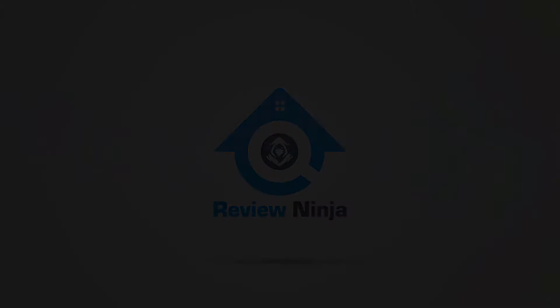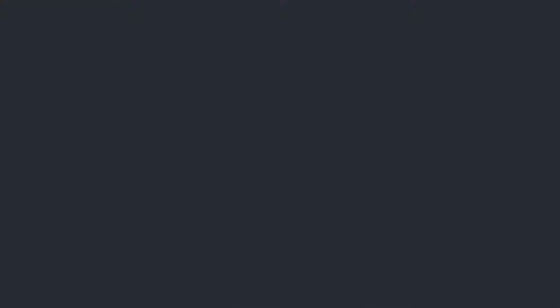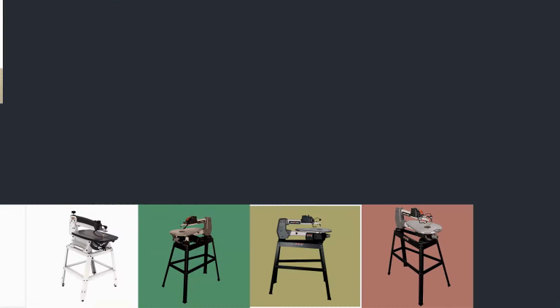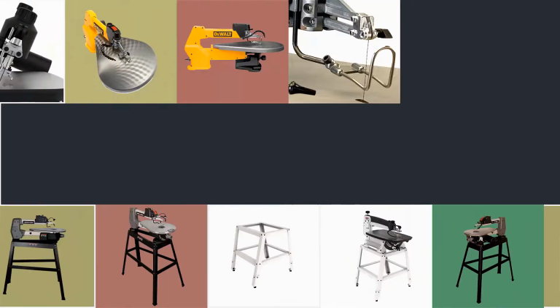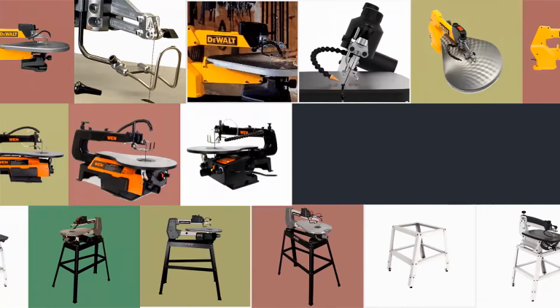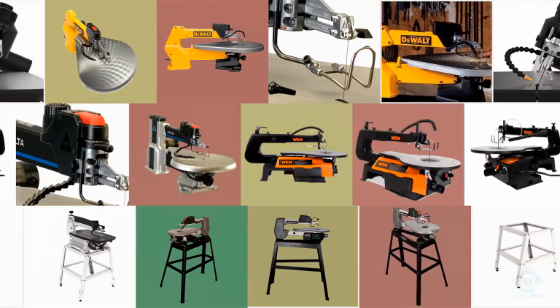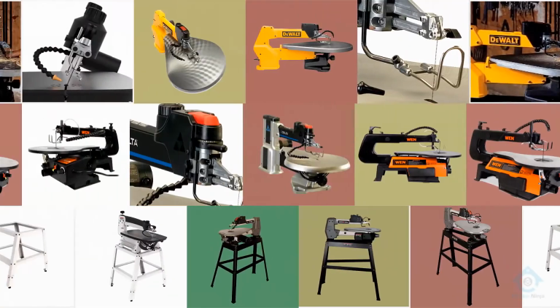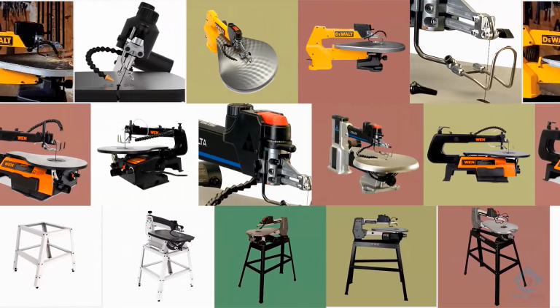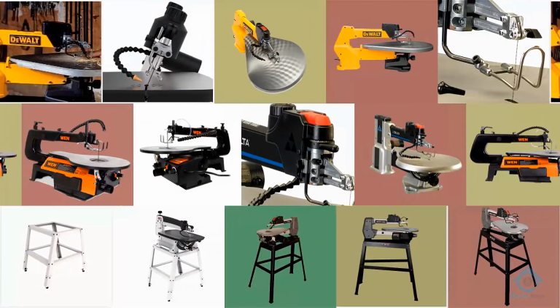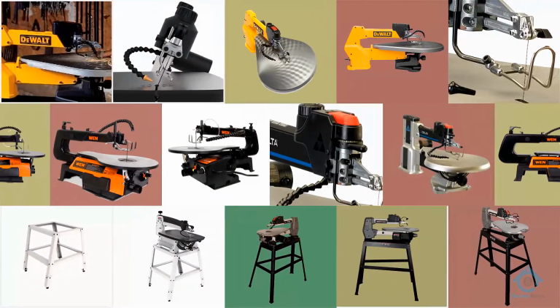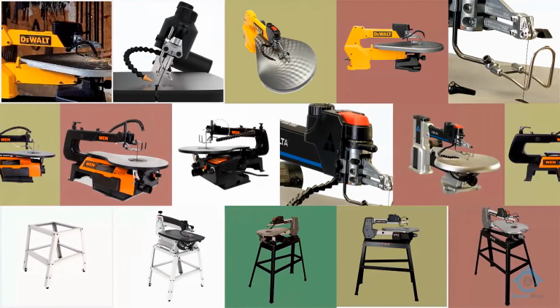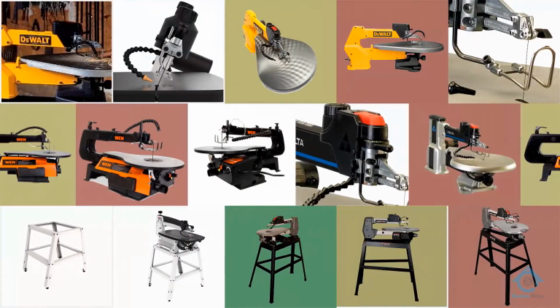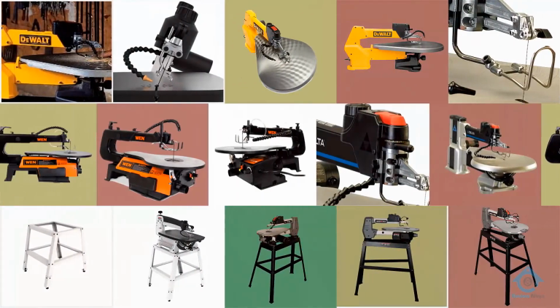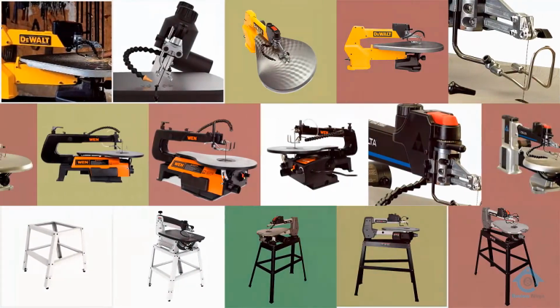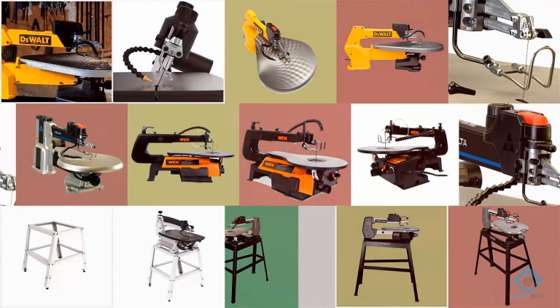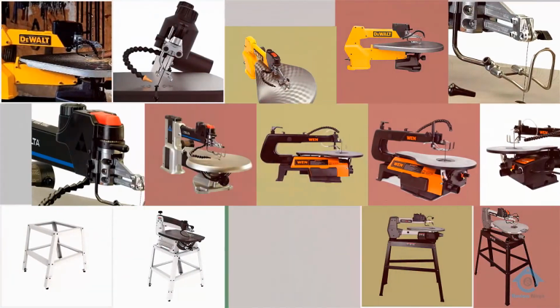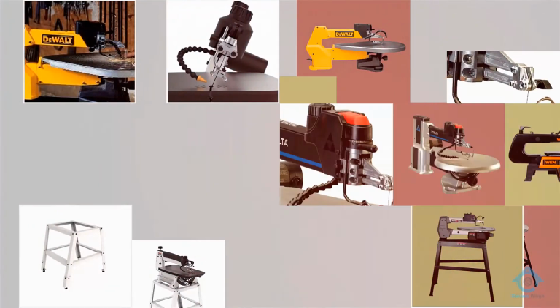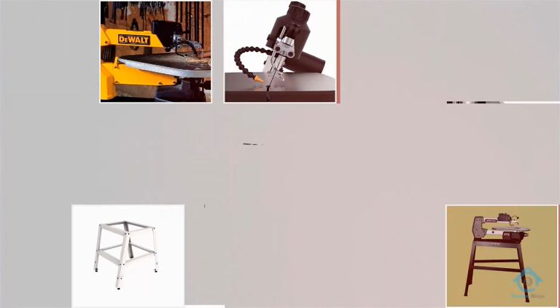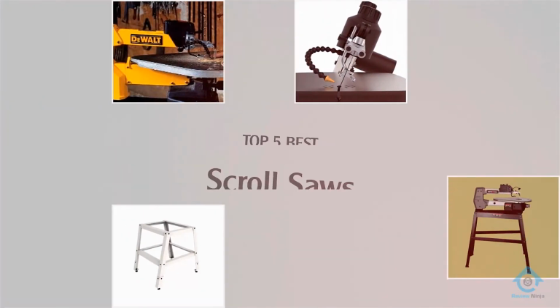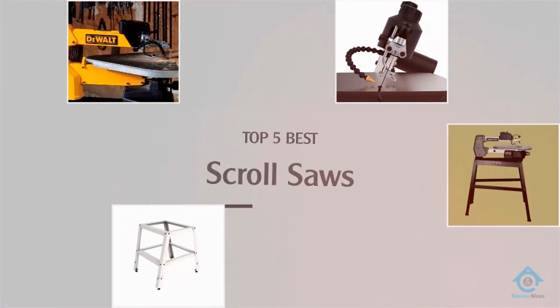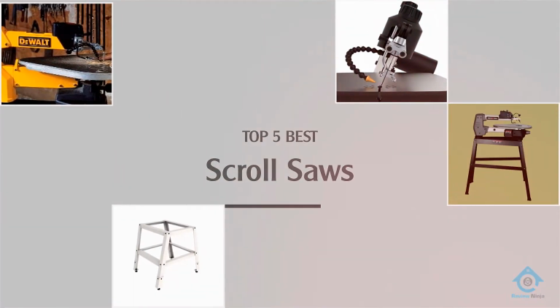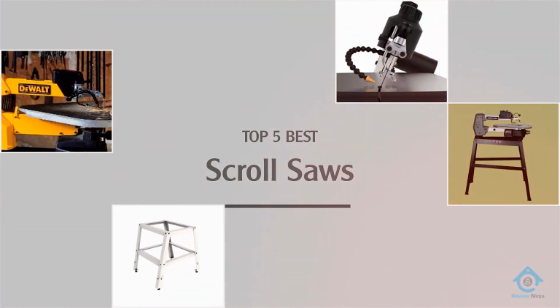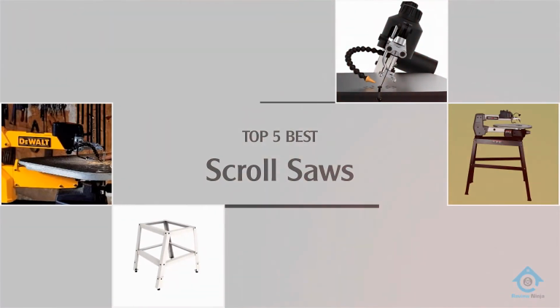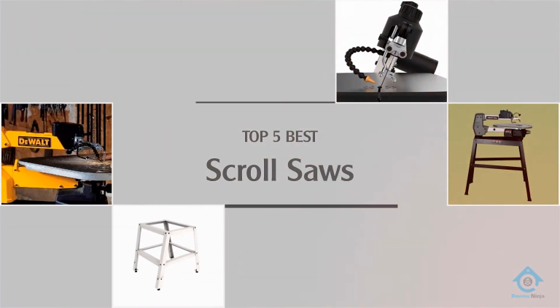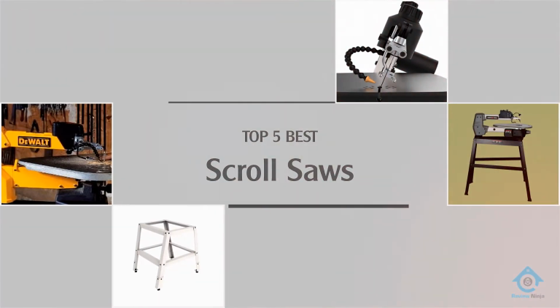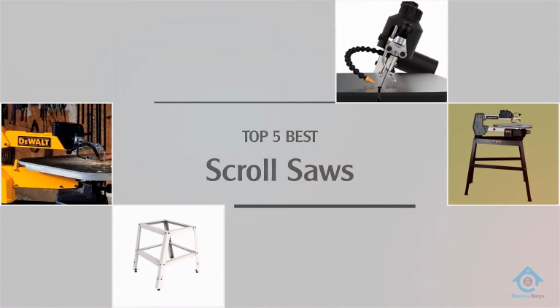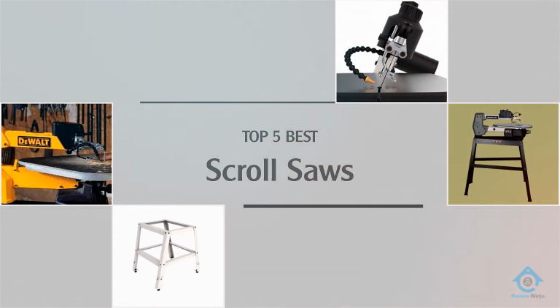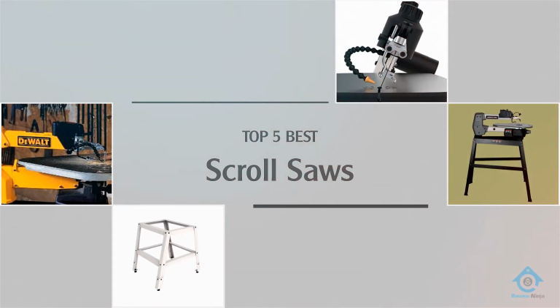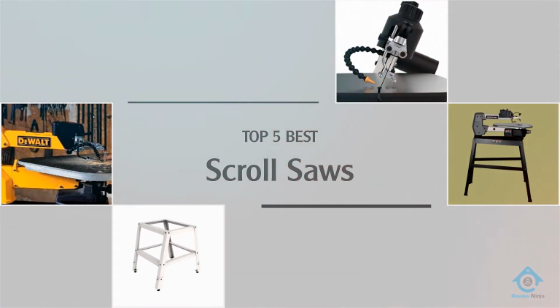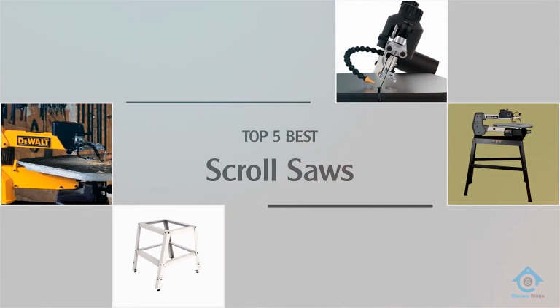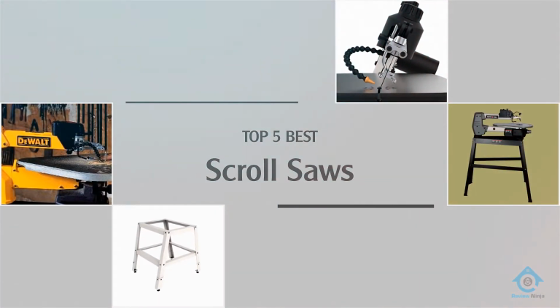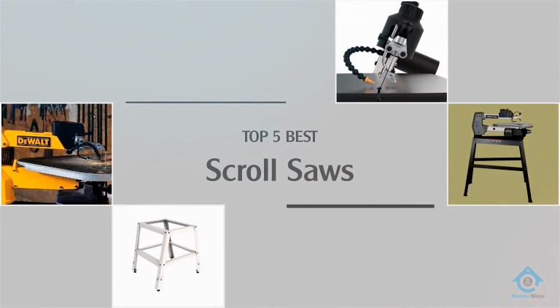If you are looking for the best scroll saw, here is a collection you have got to see. Let's get started.